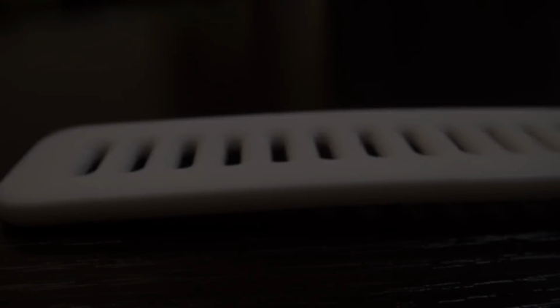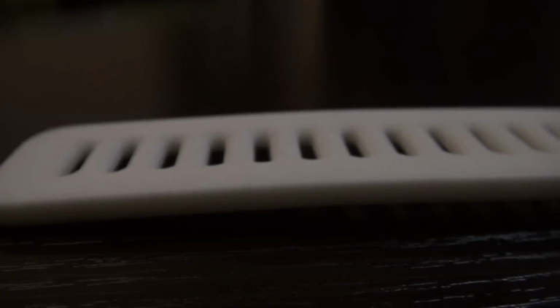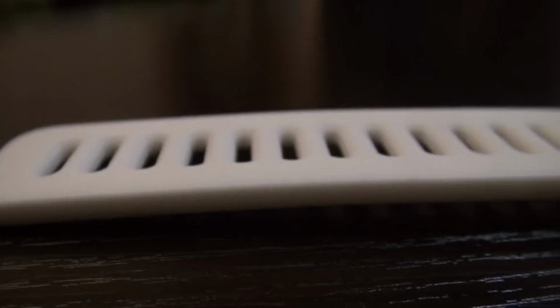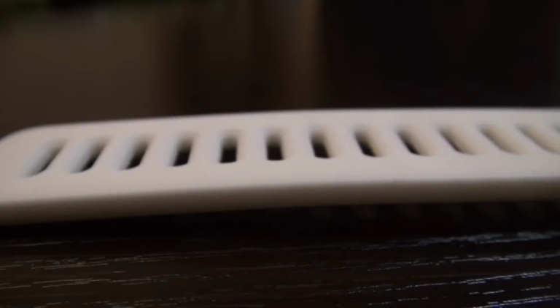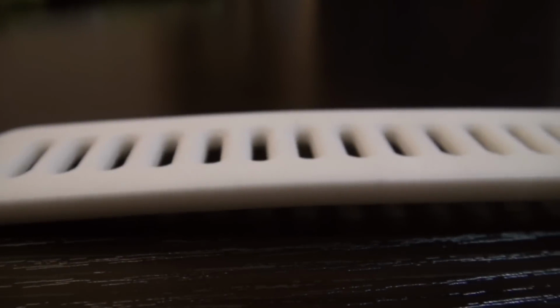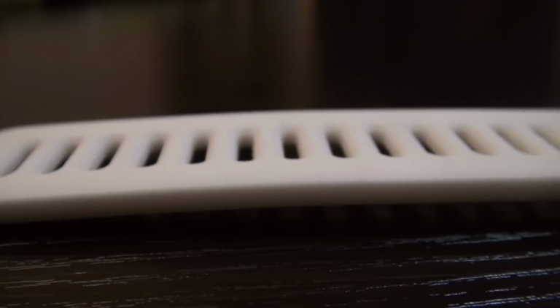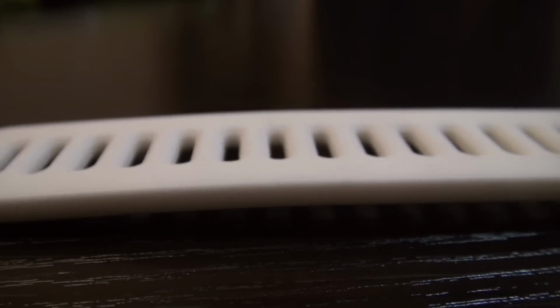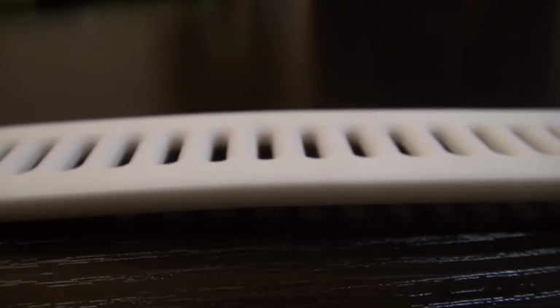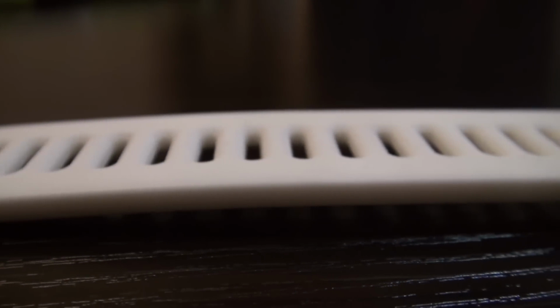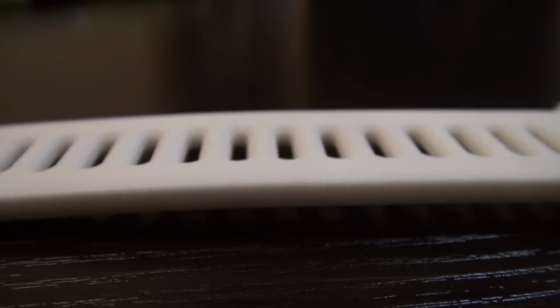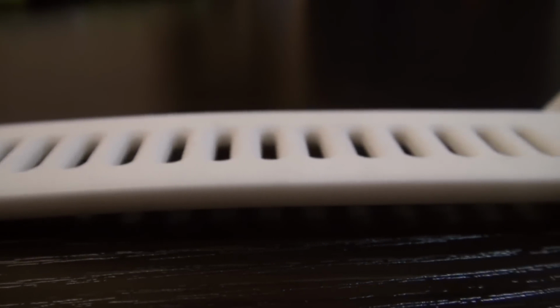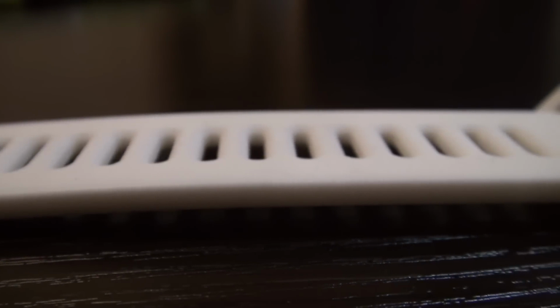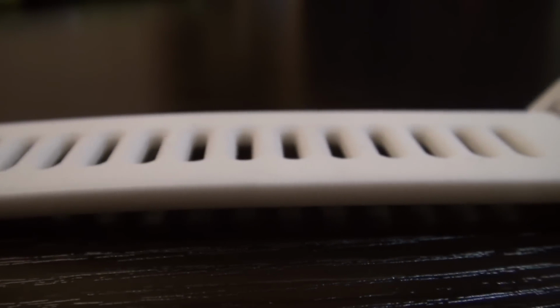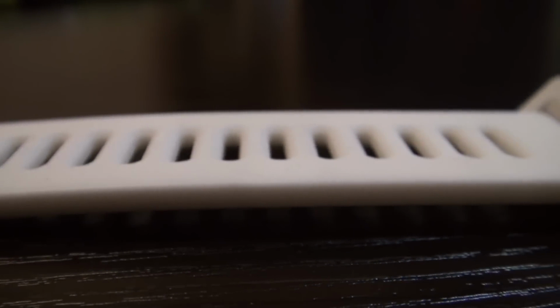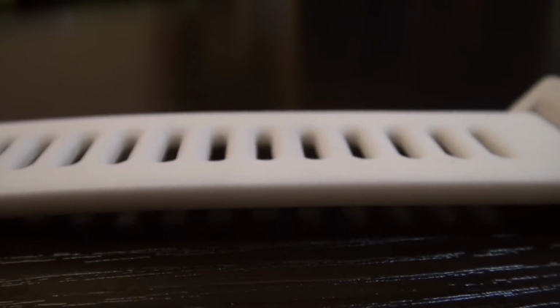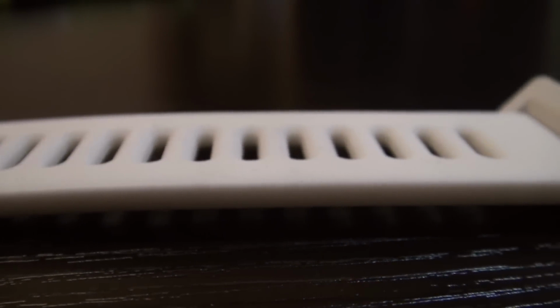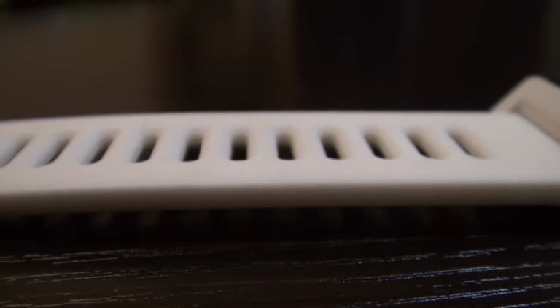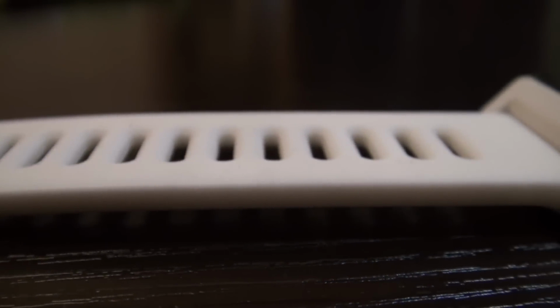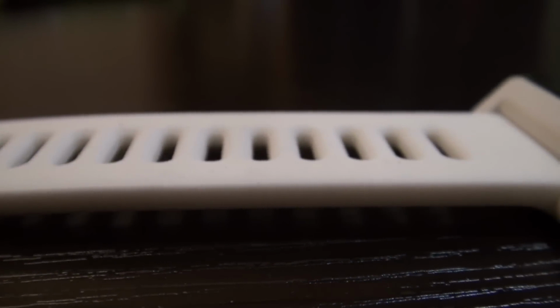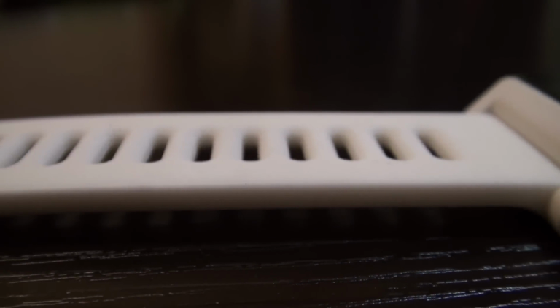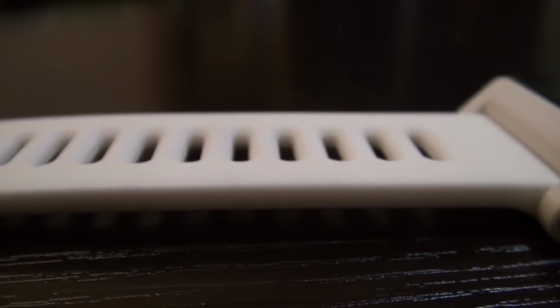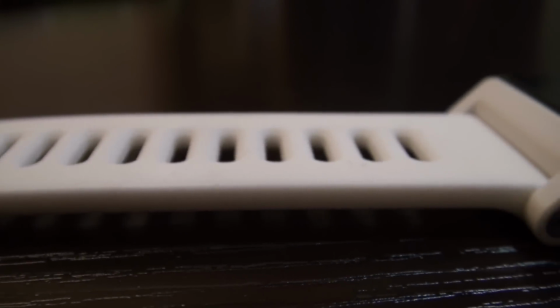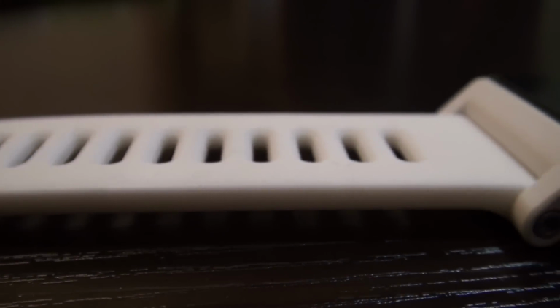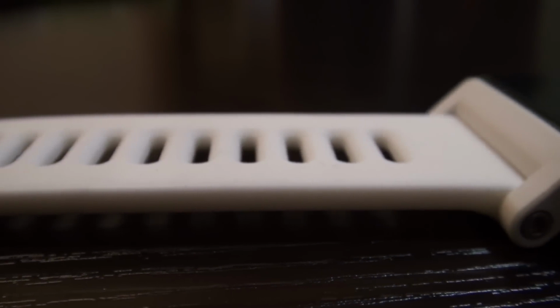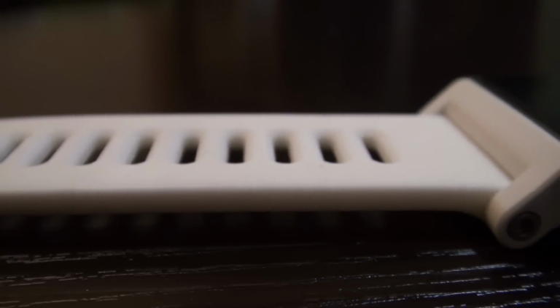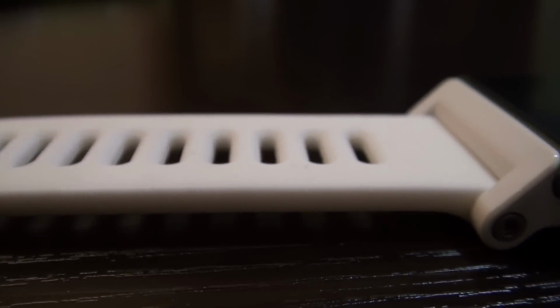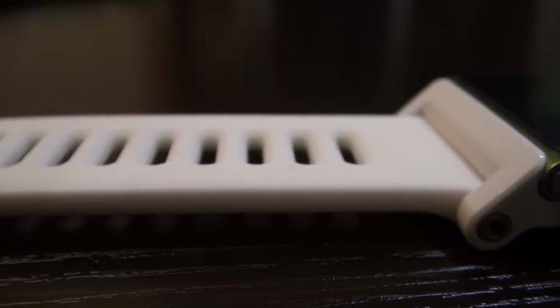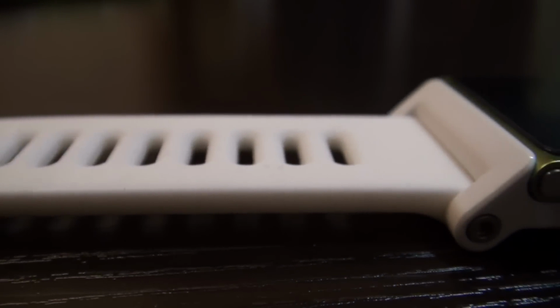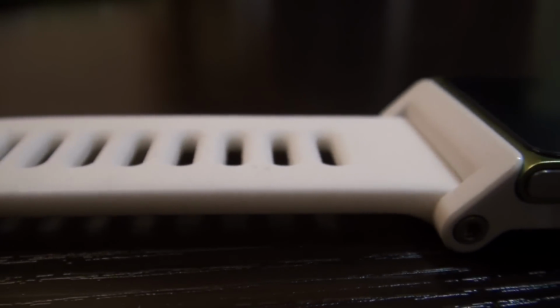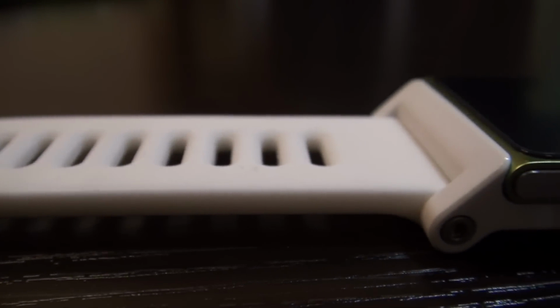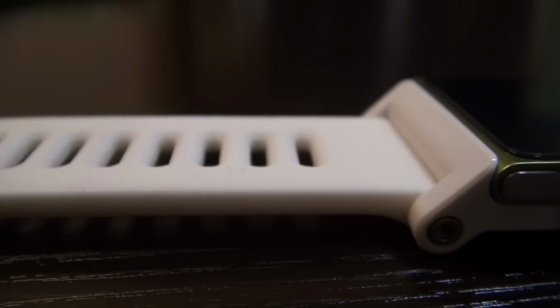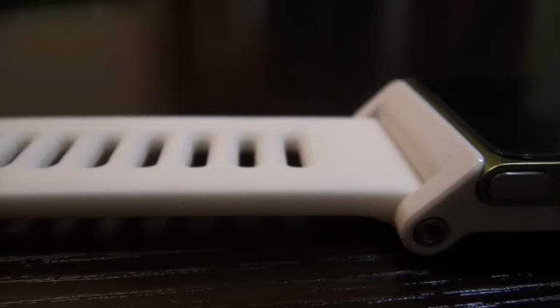Hey guys, what's up? It's Jay Tatak here with a review of the TikTok multi-touch watchband for the iPod Nano 6th and 7th generation.